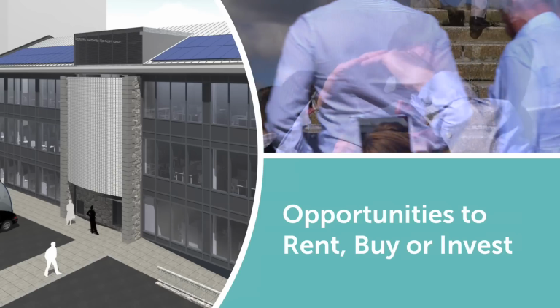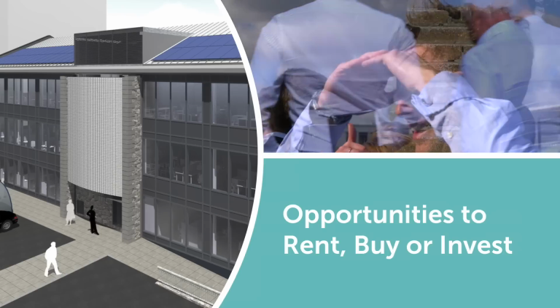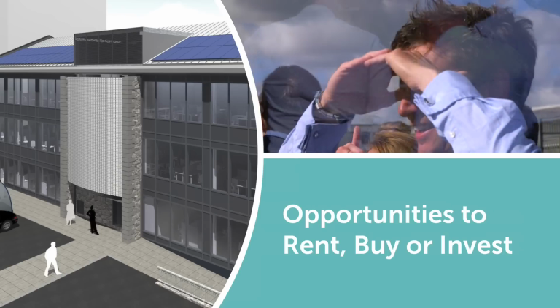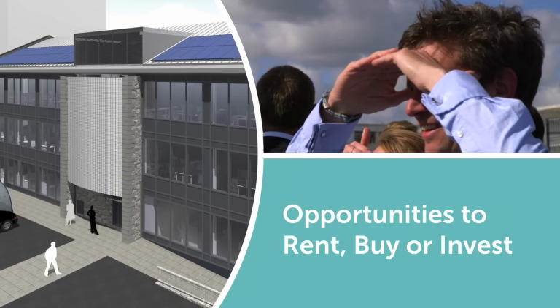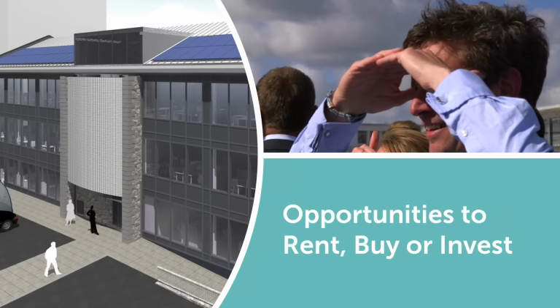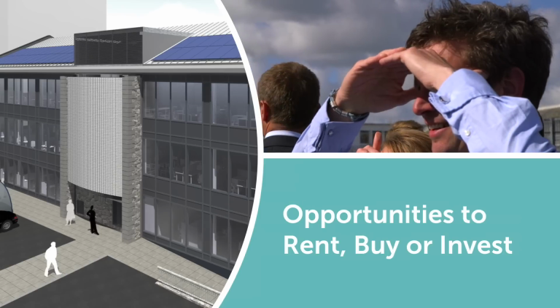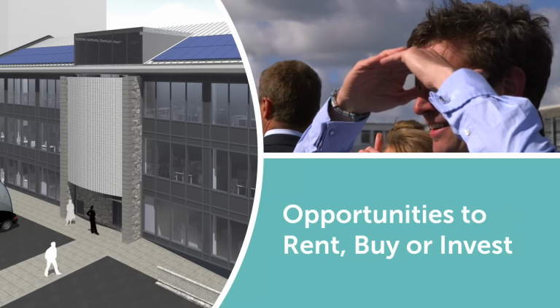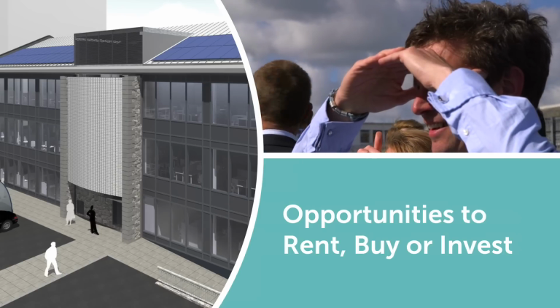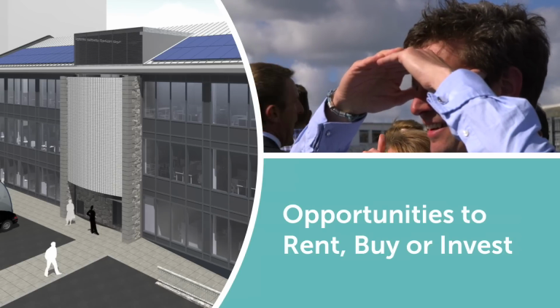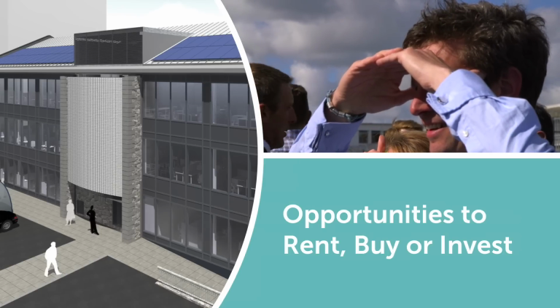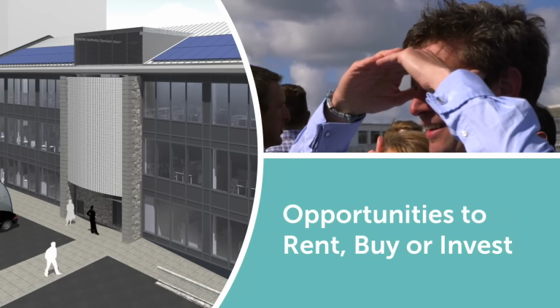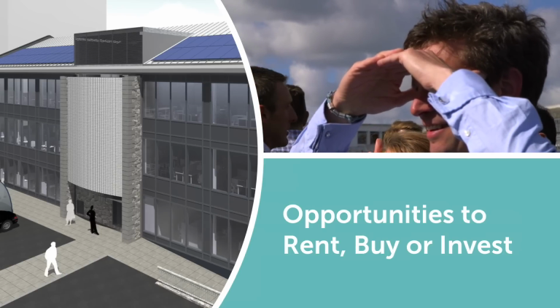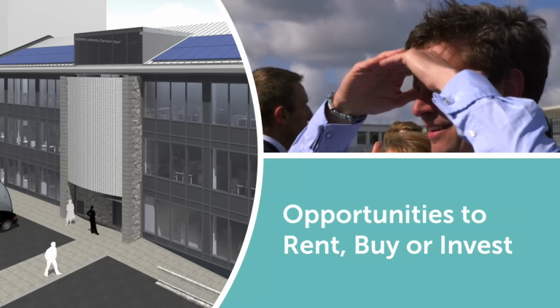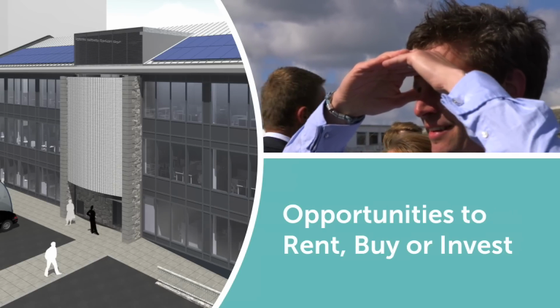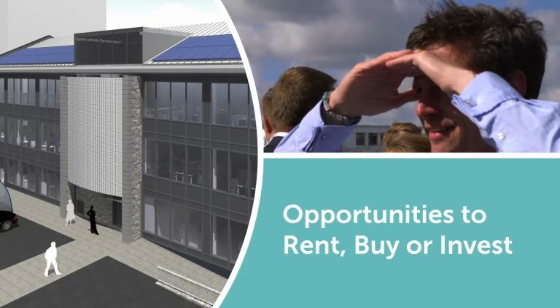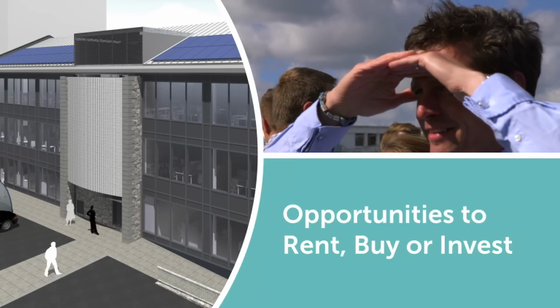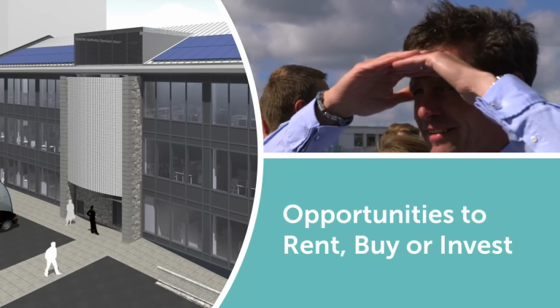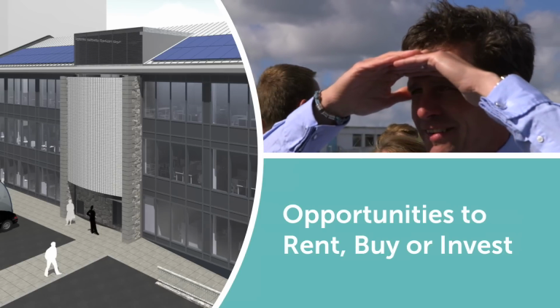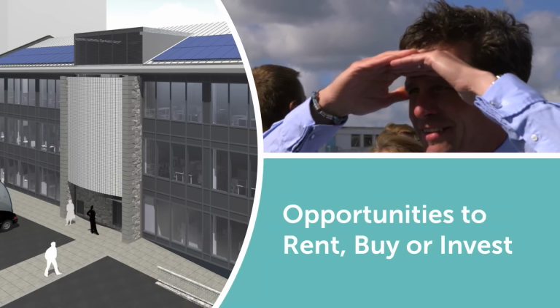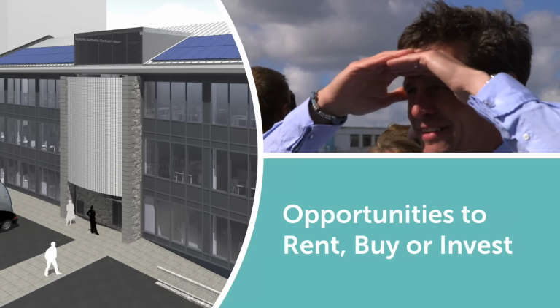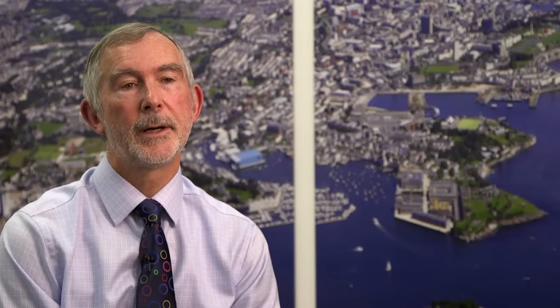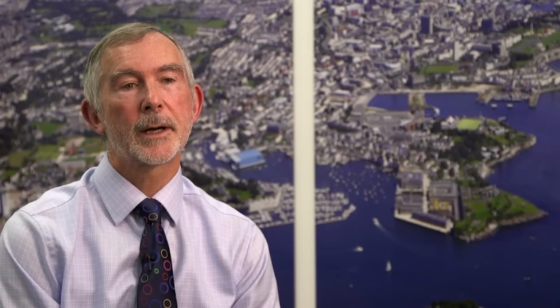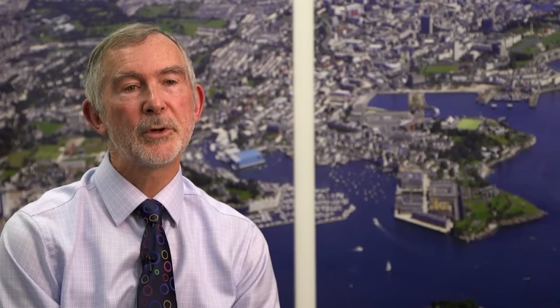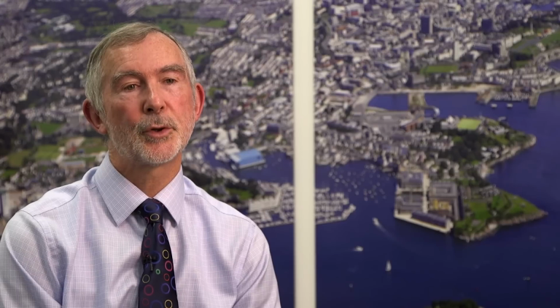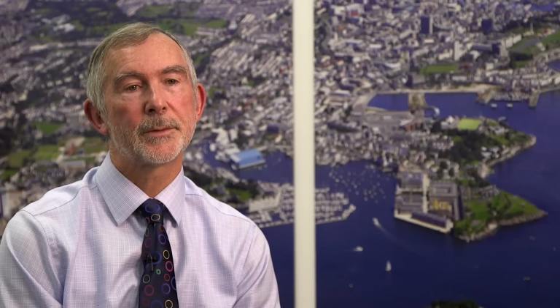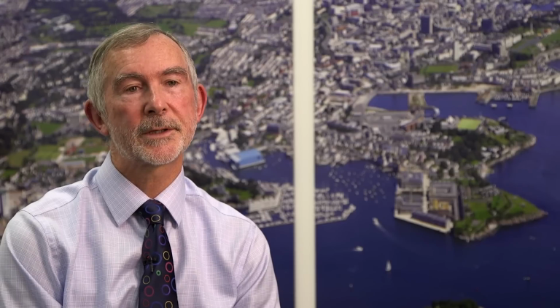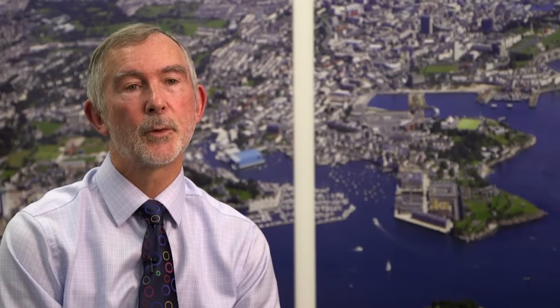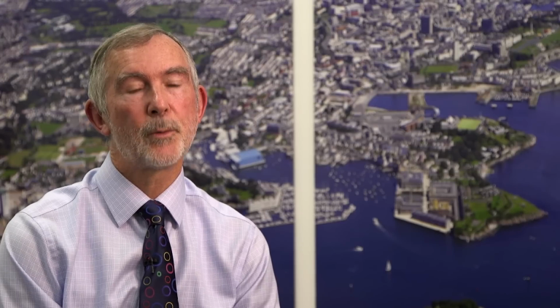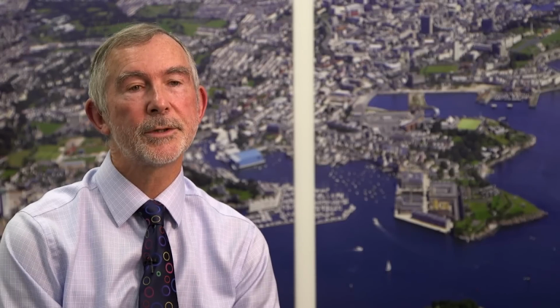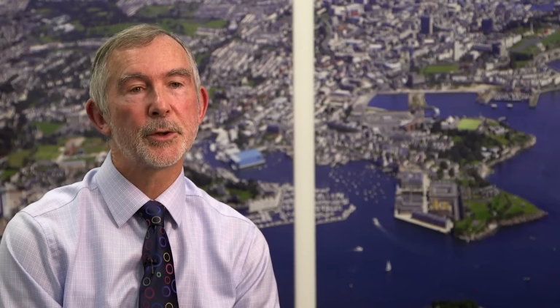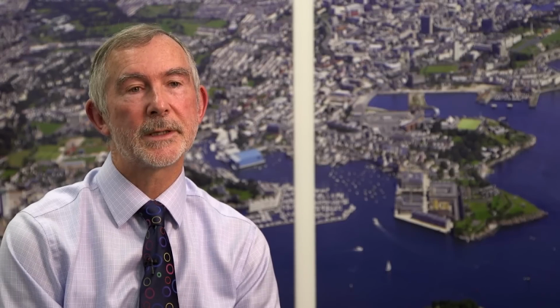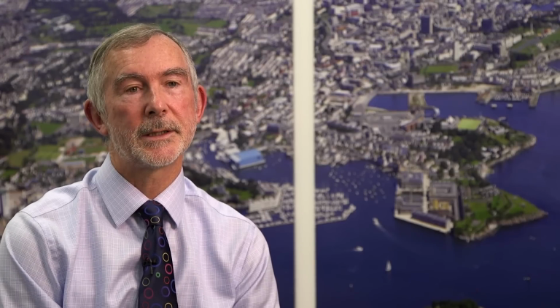If you are an ambitious marine-based business, we share your passion. Come and talk to us — we want to do business.